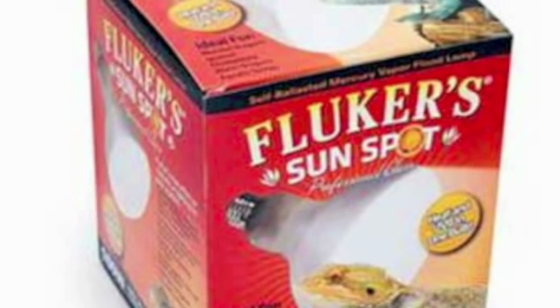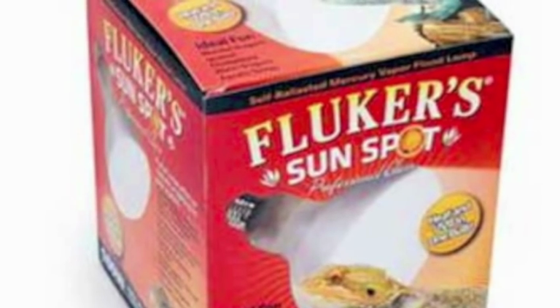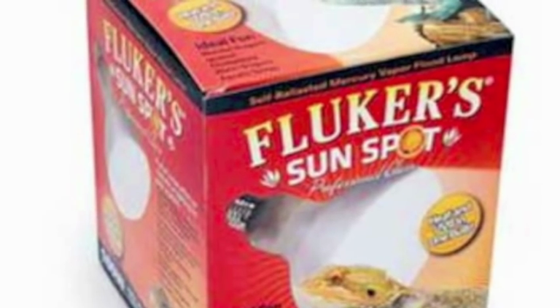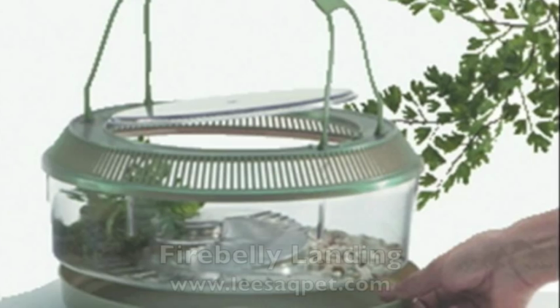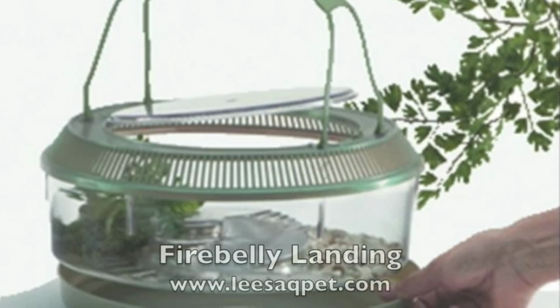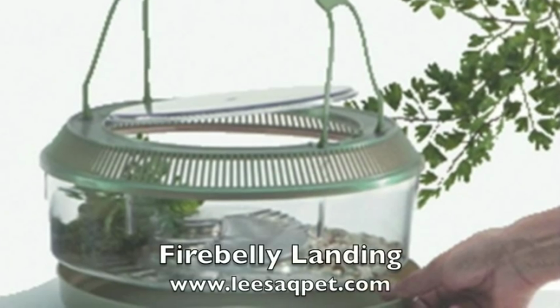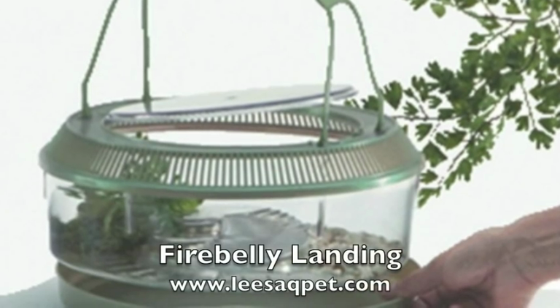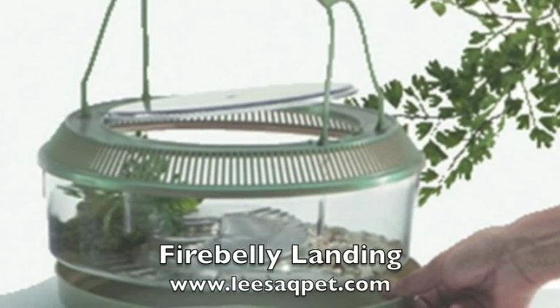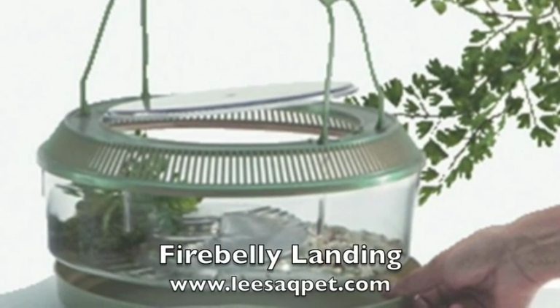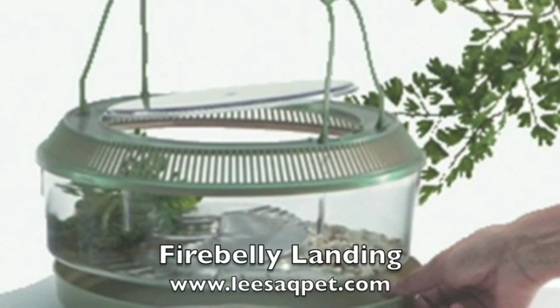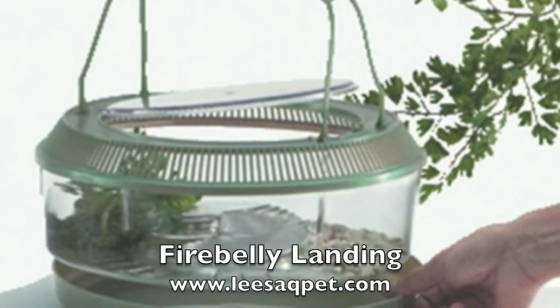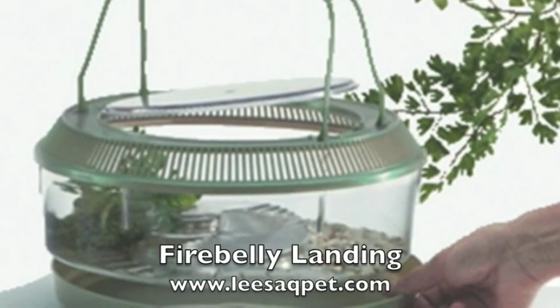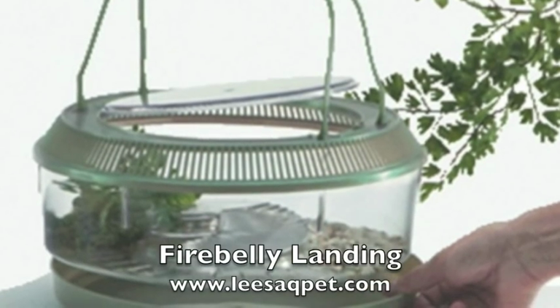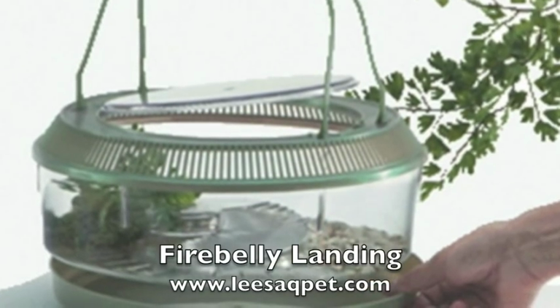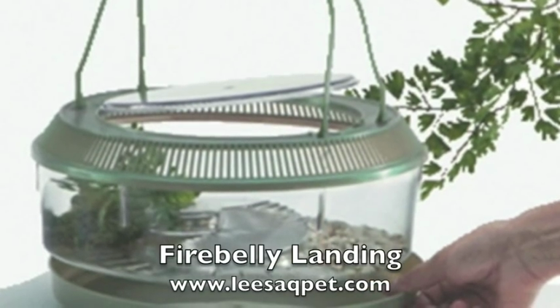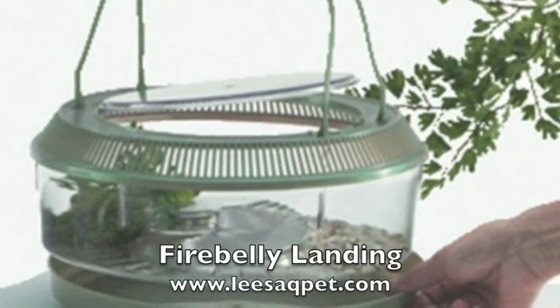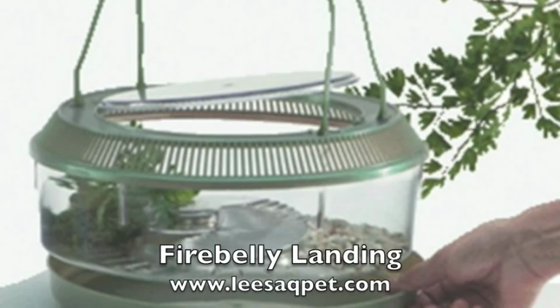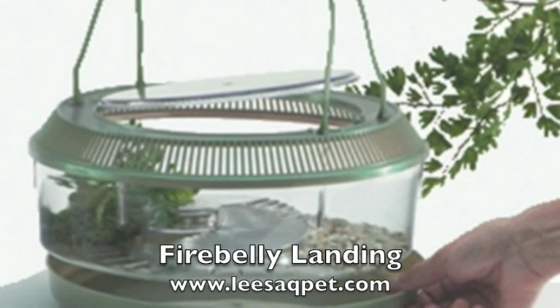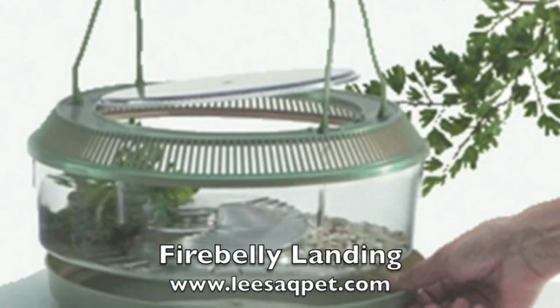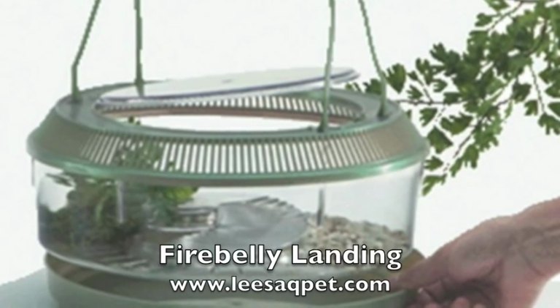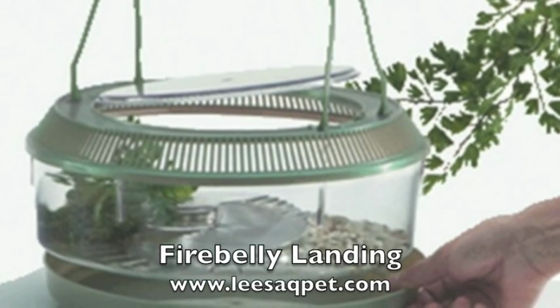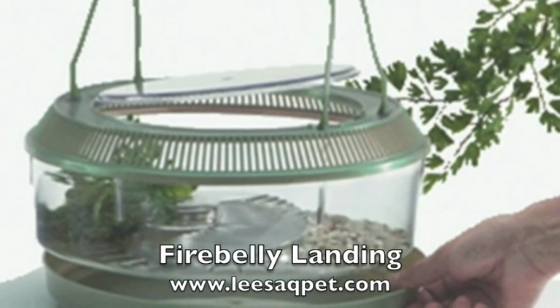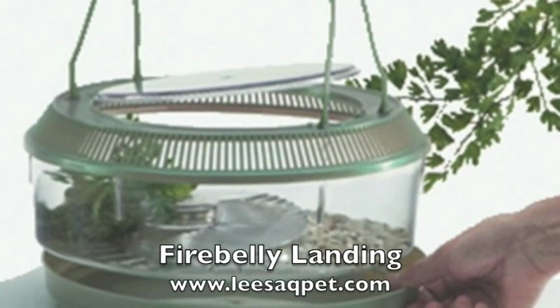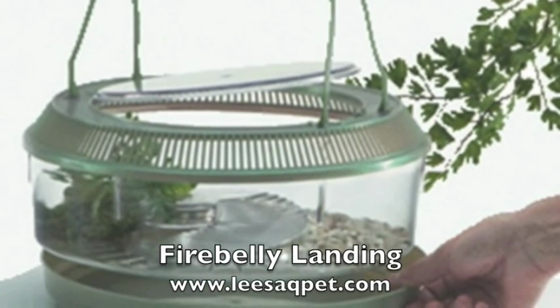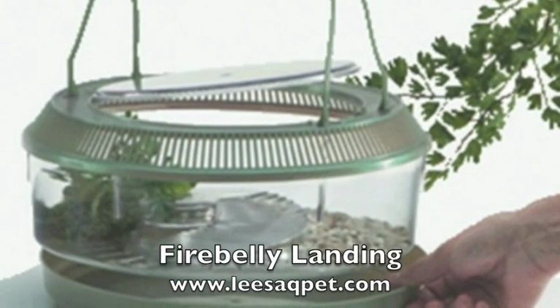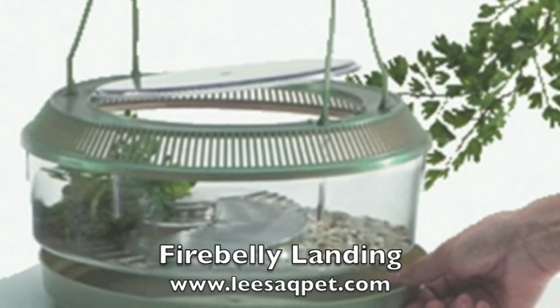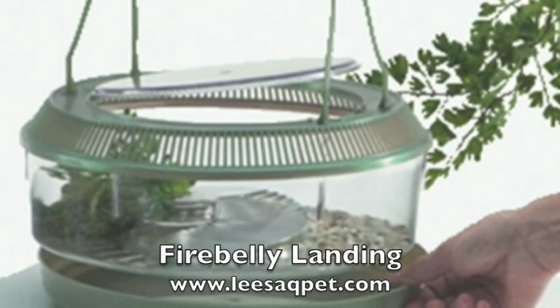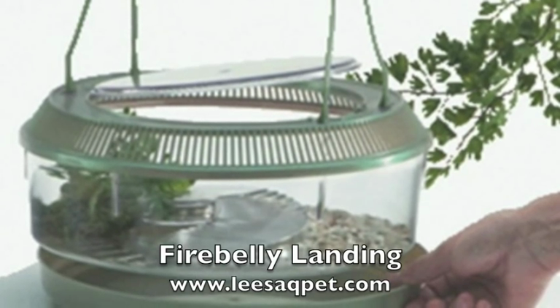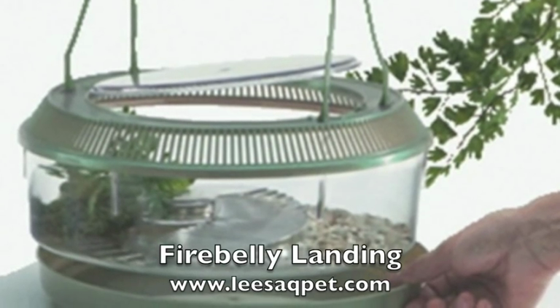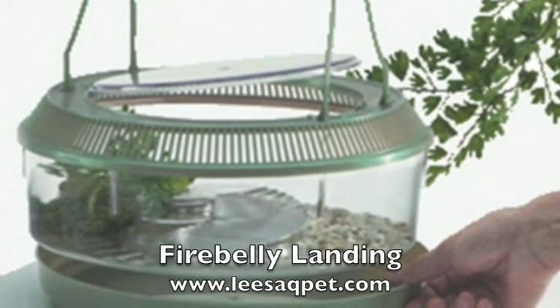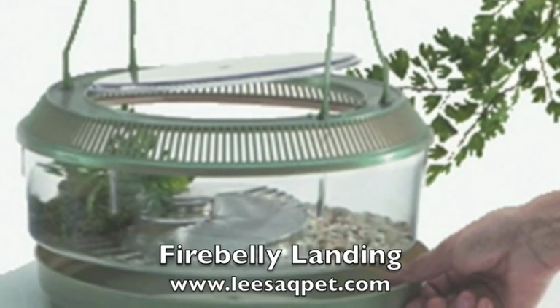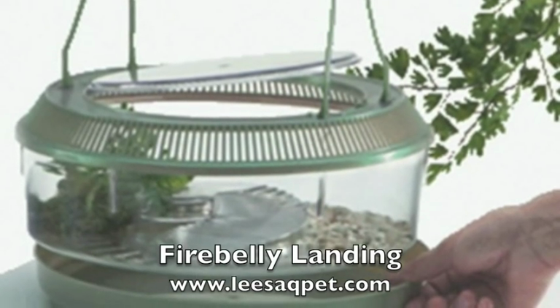The Fire Belly Landing by Lee's Aquarium and Pet Products is just the right size habitat for fire-bellied toads and newts.